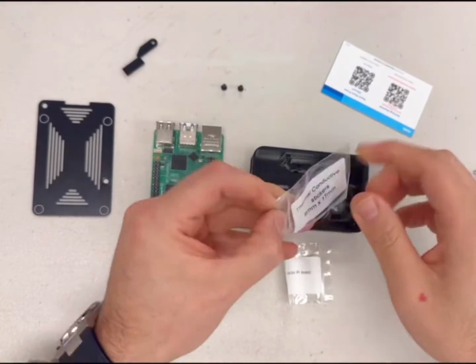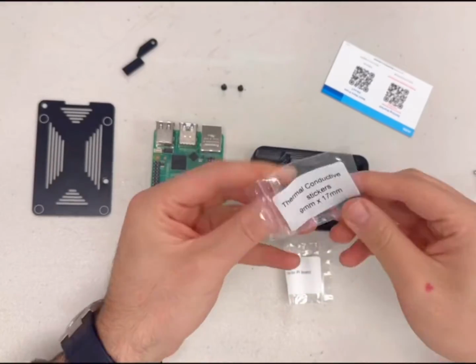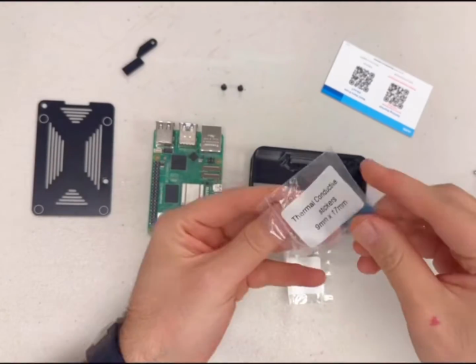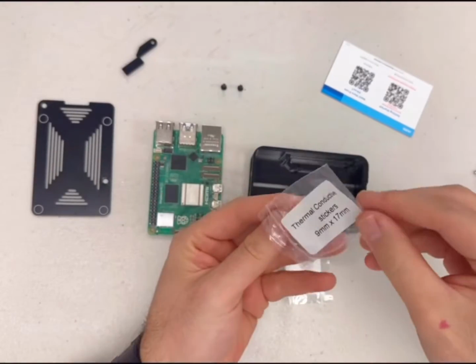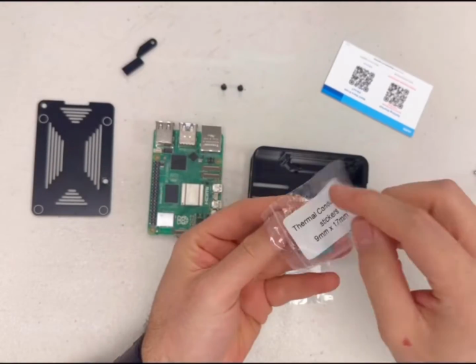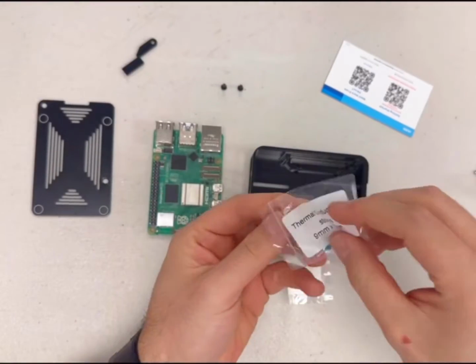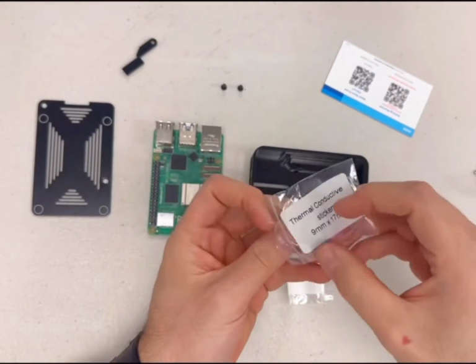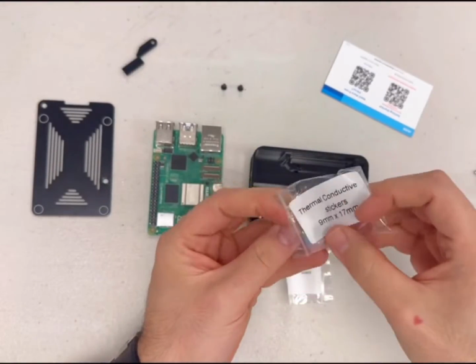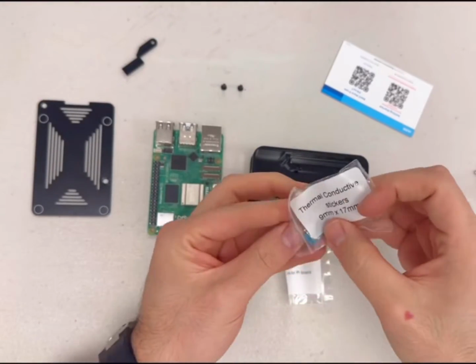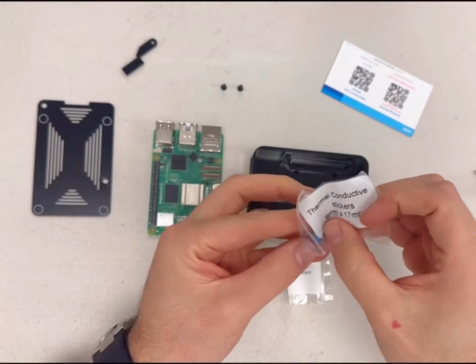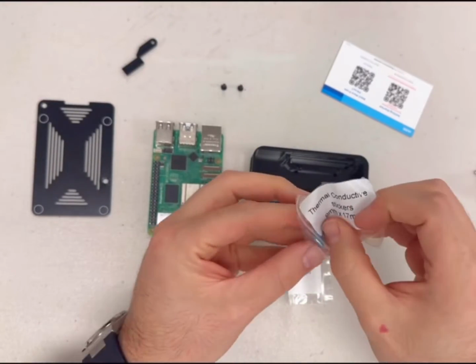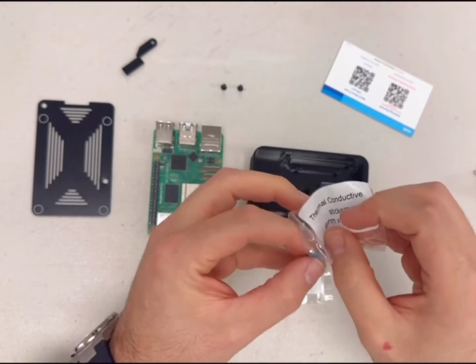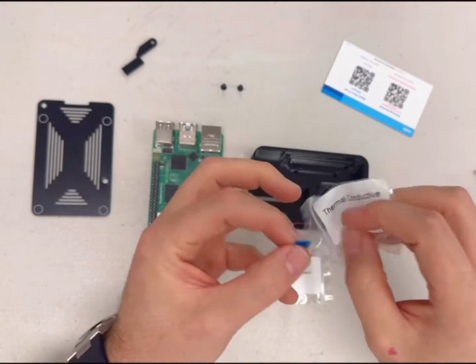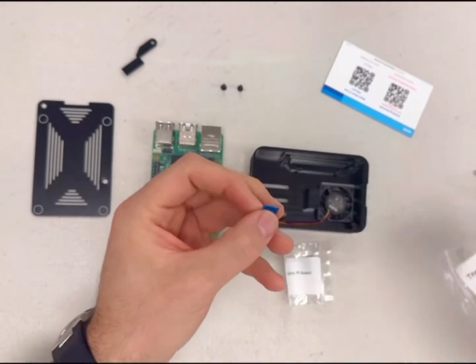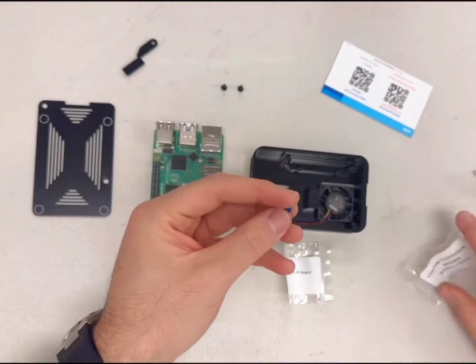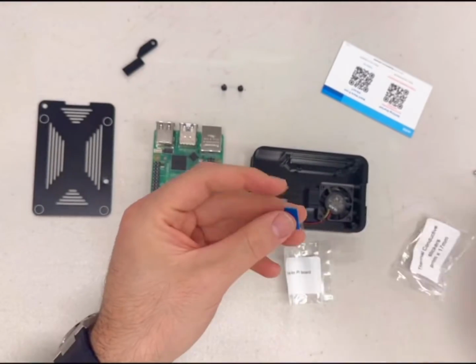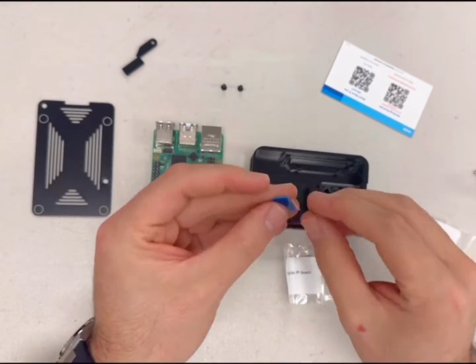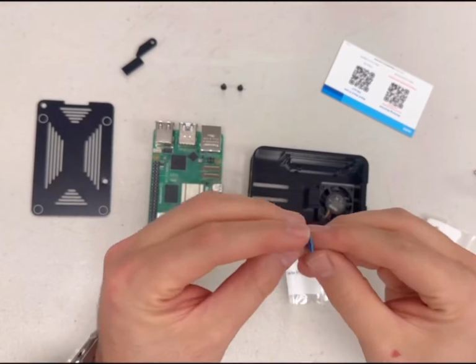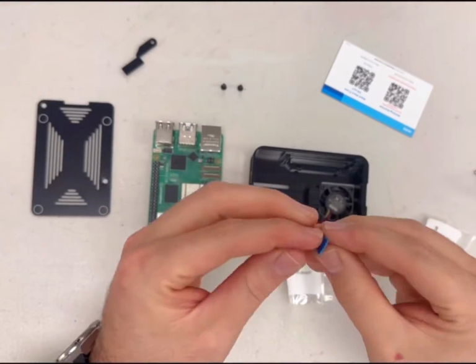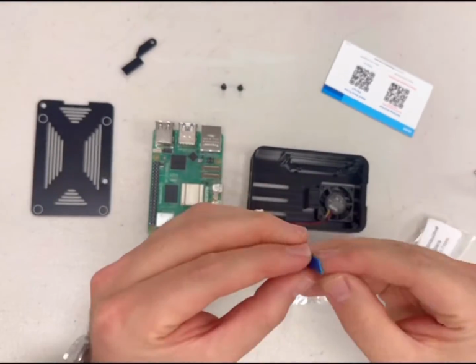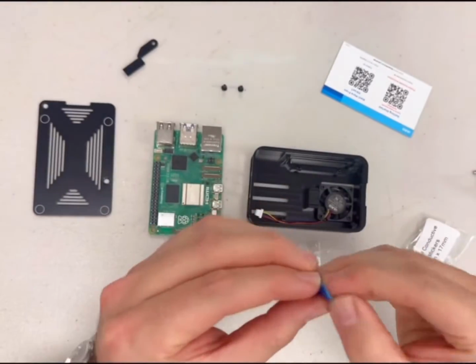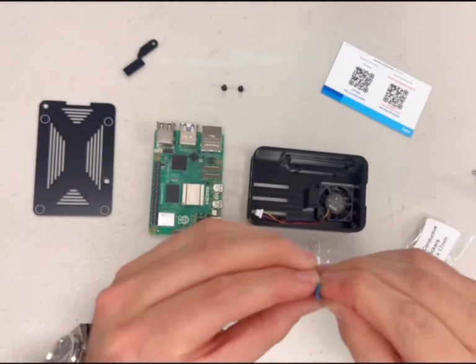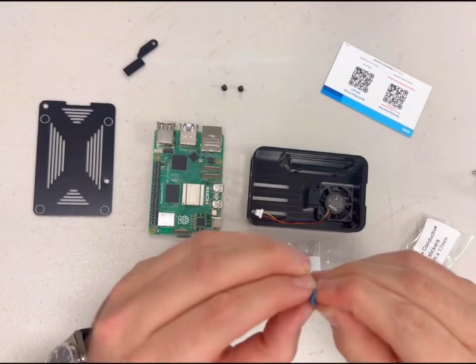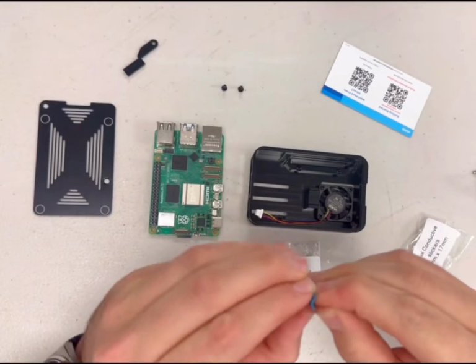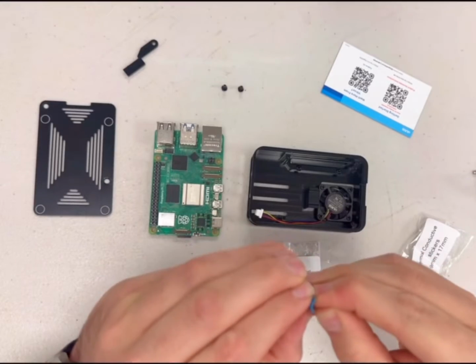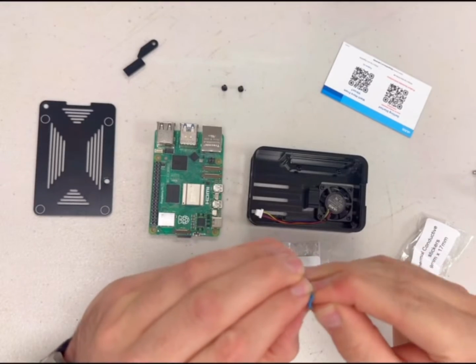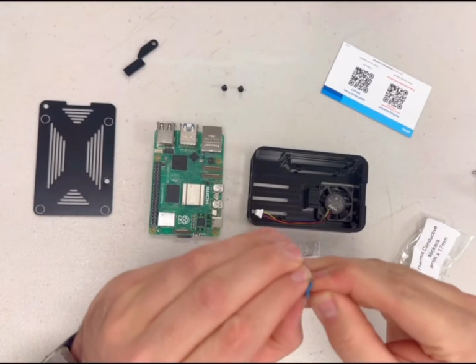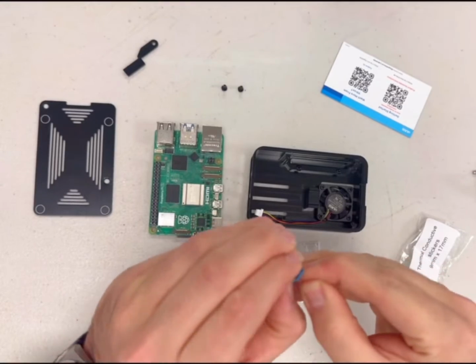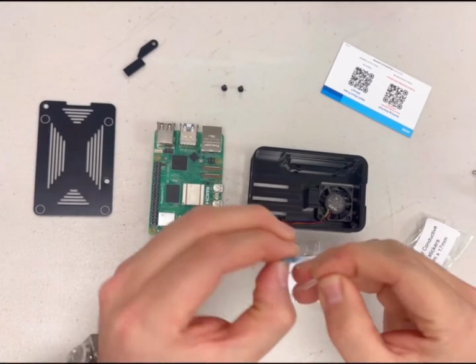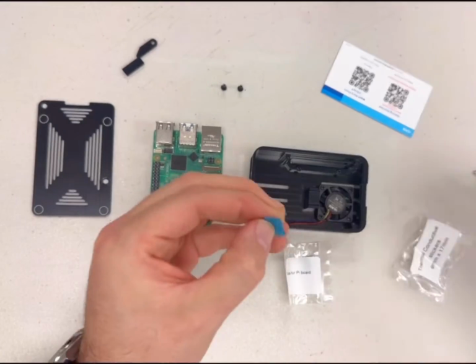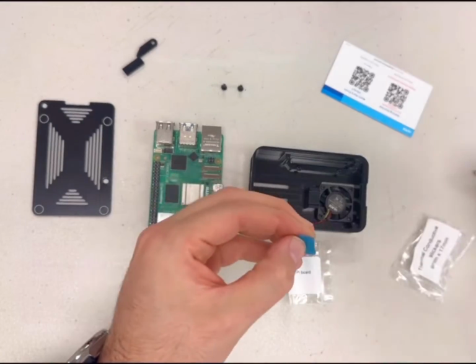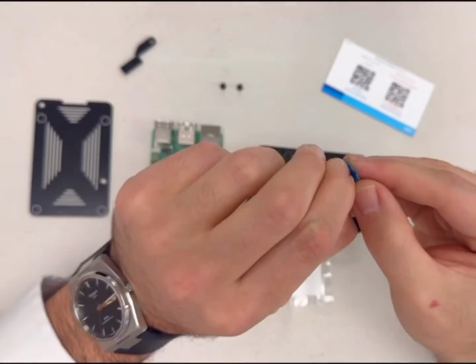Remove the stickers from both sides of the thermoconductive pad and place the pad on the chip contact point of the case.